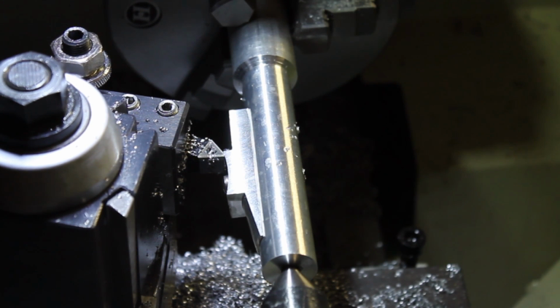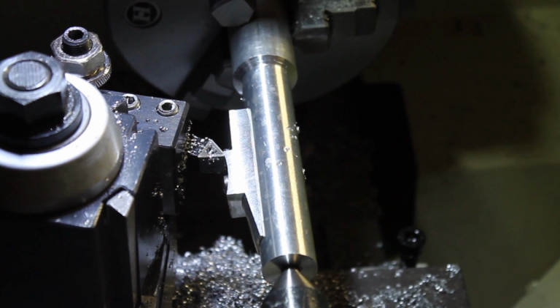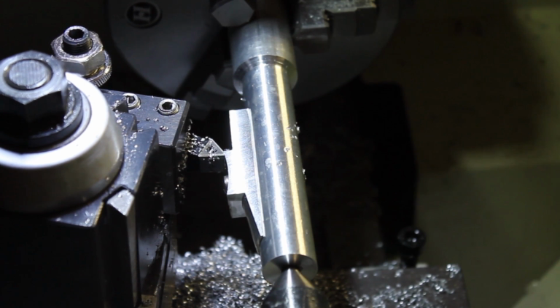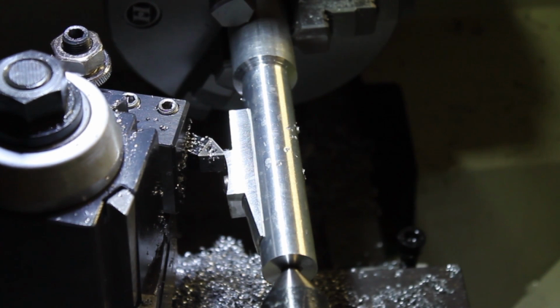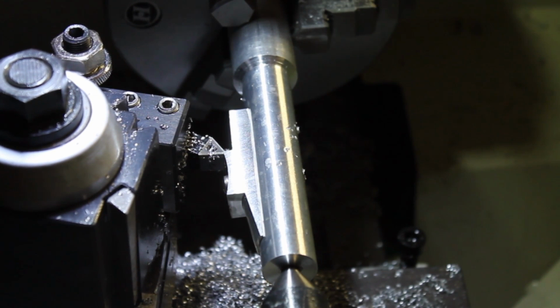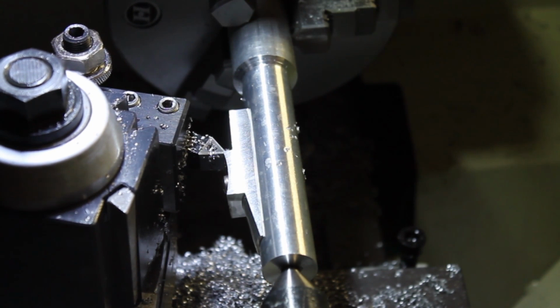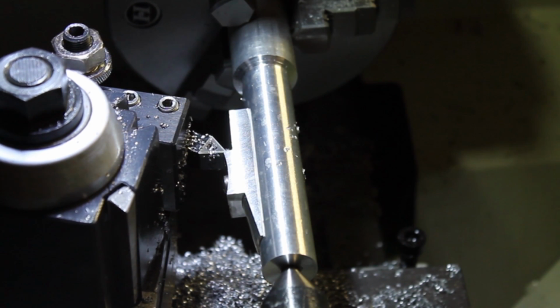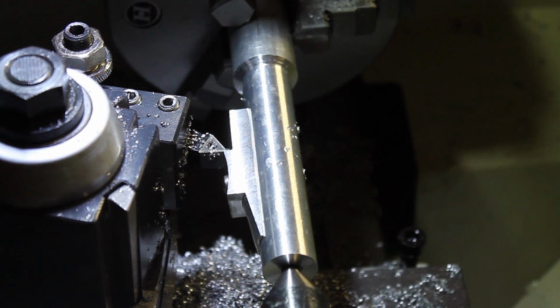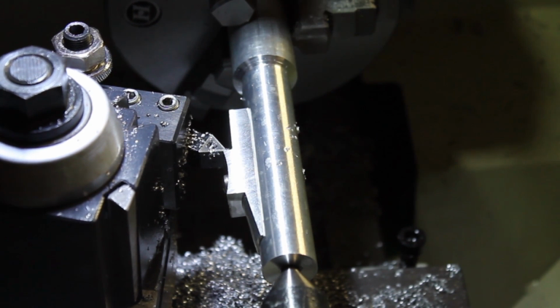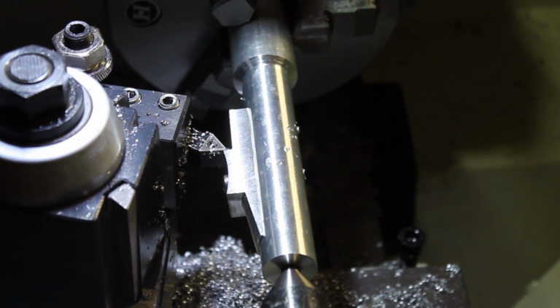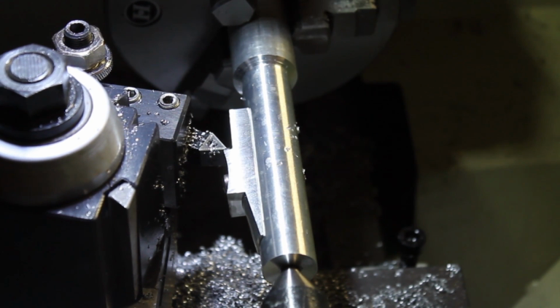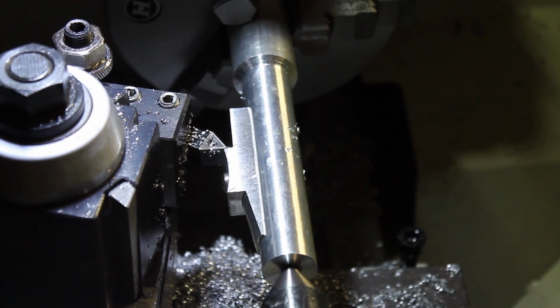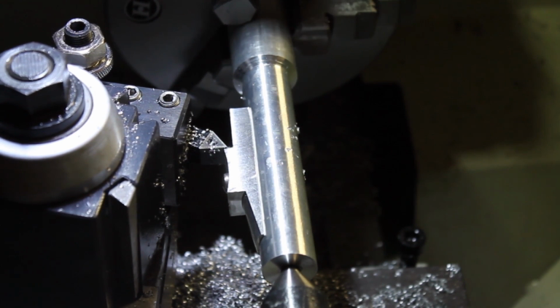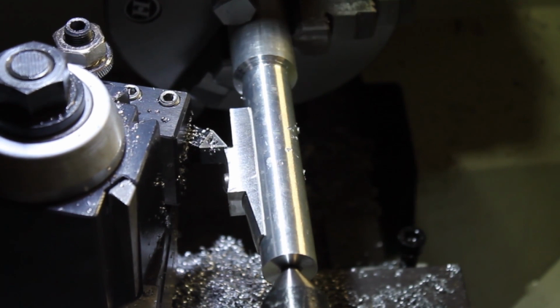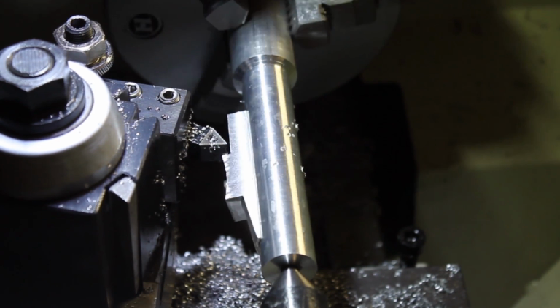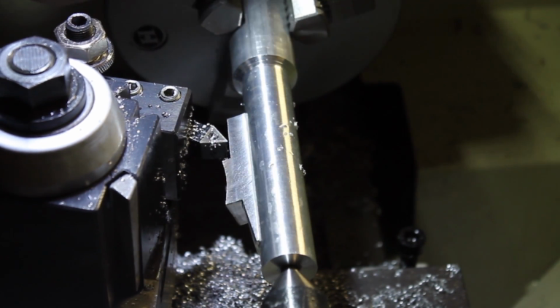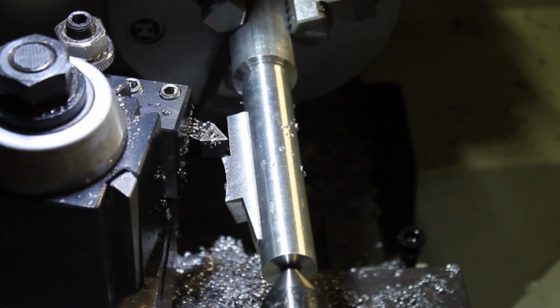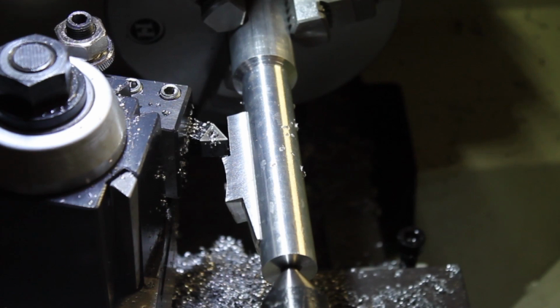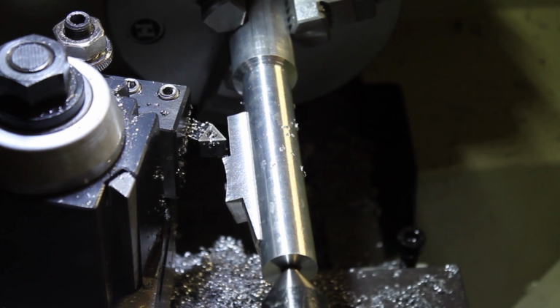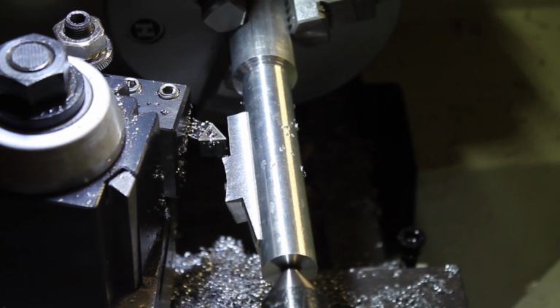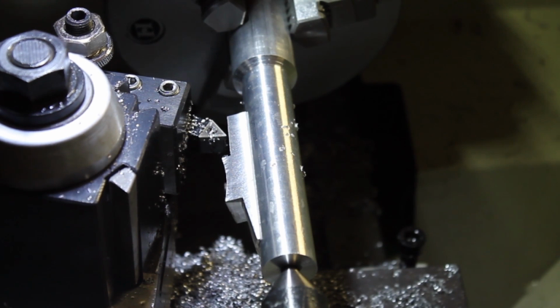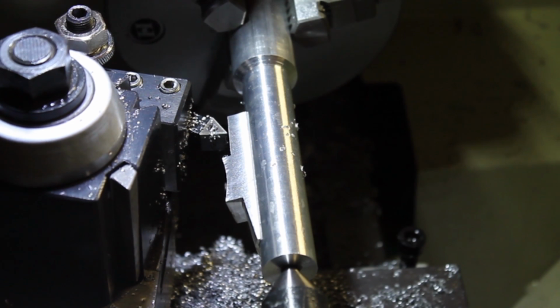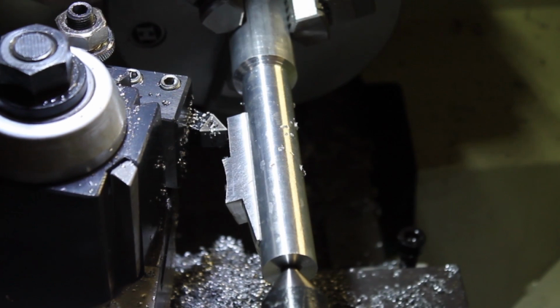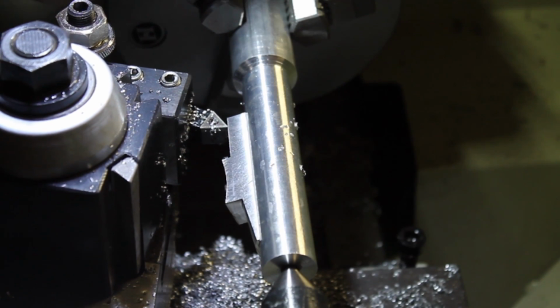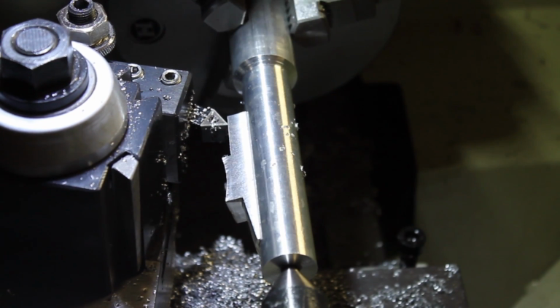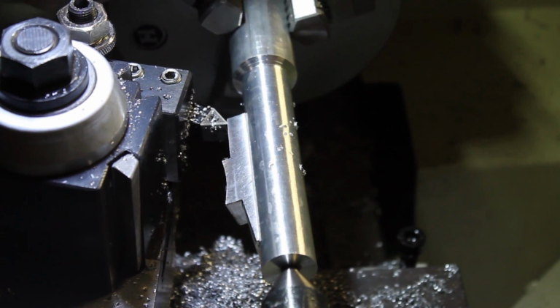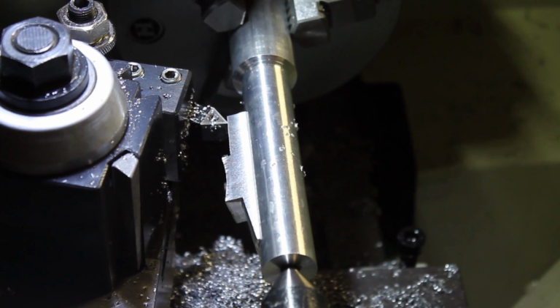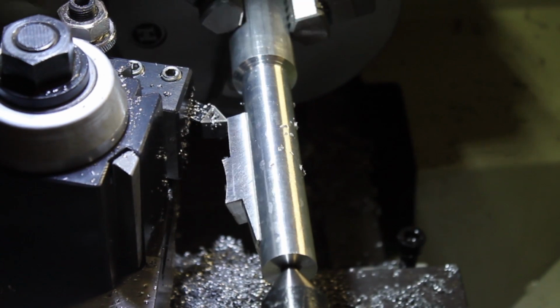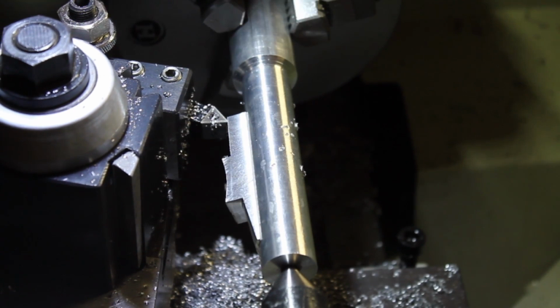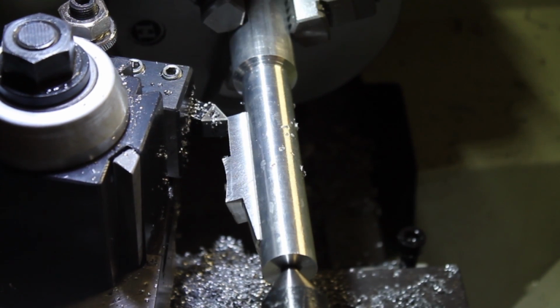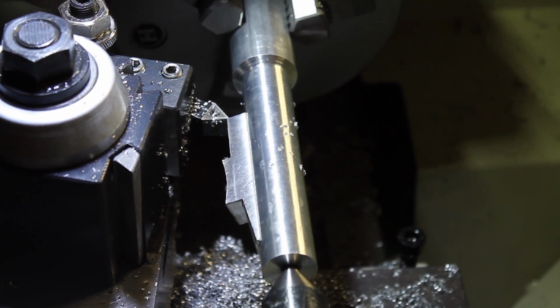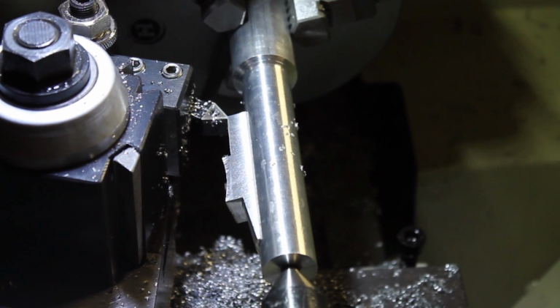The compound here is set to a 7.5-degree angle to meet industry standards for reel seat tapers.